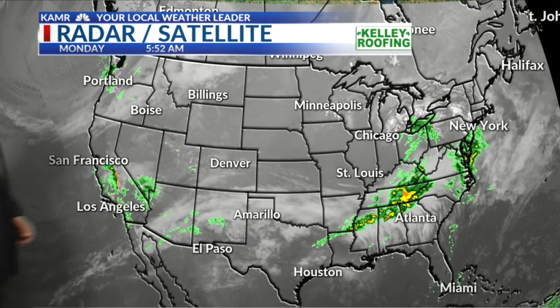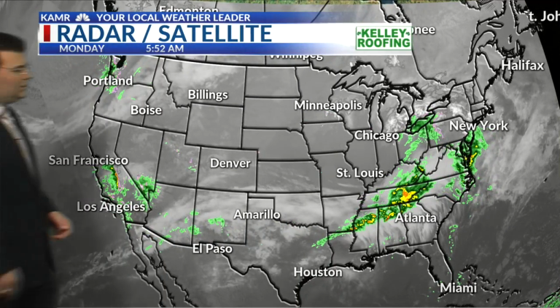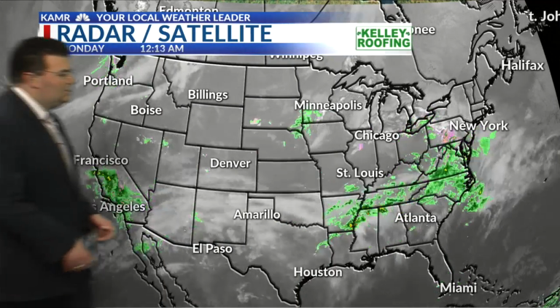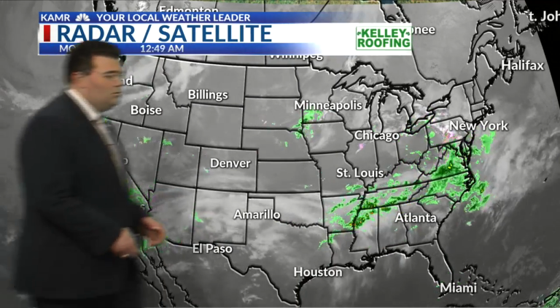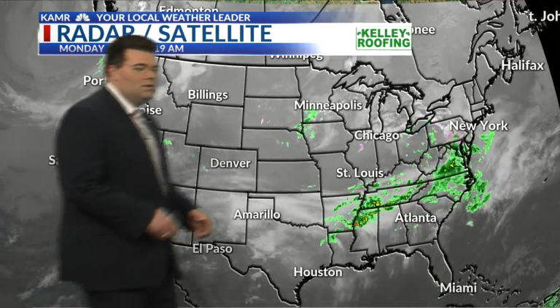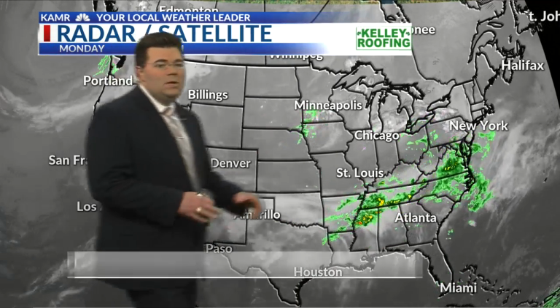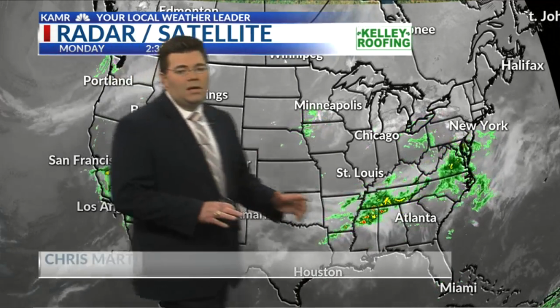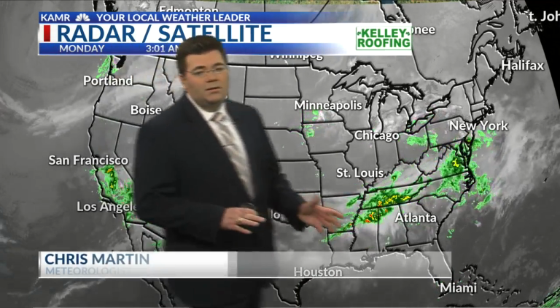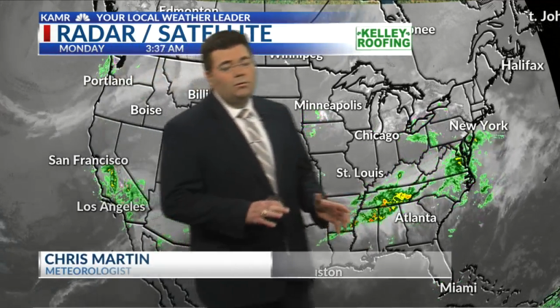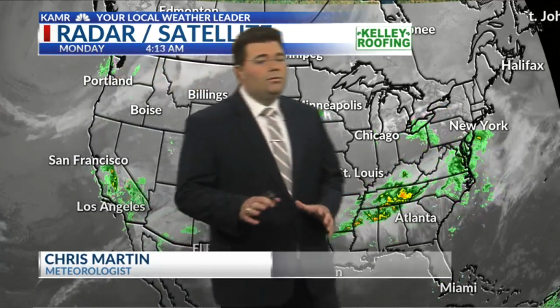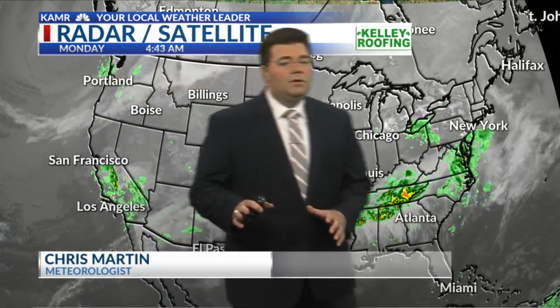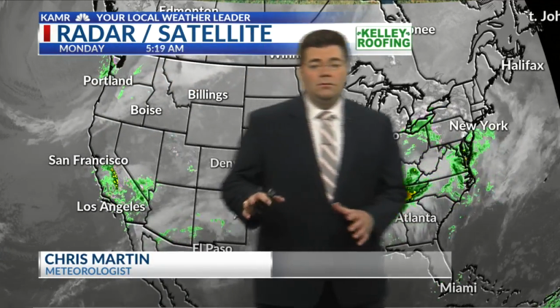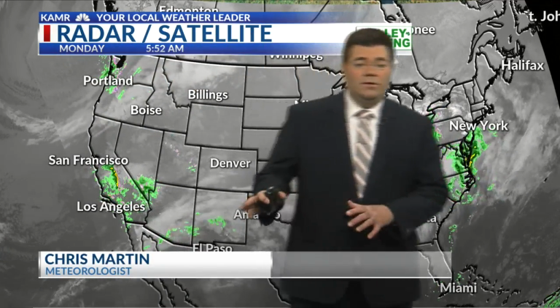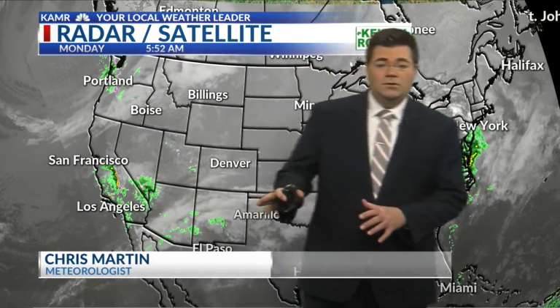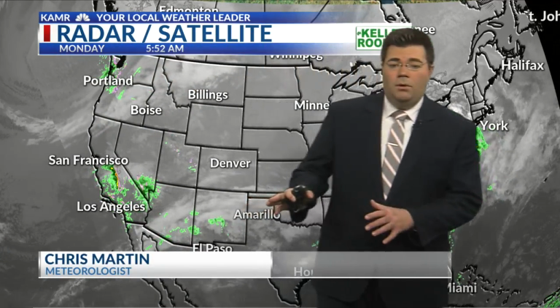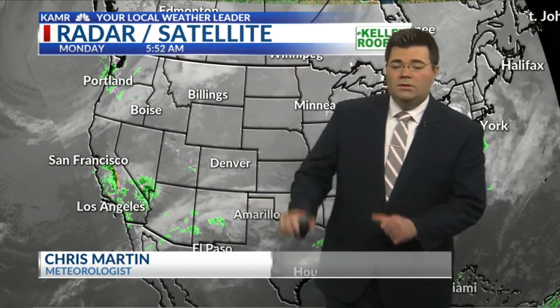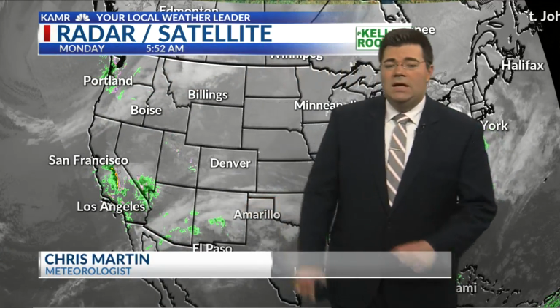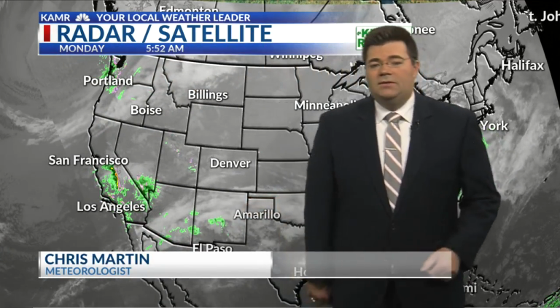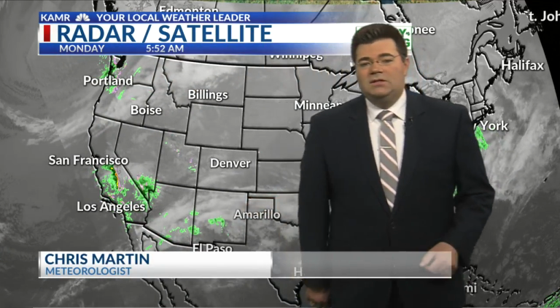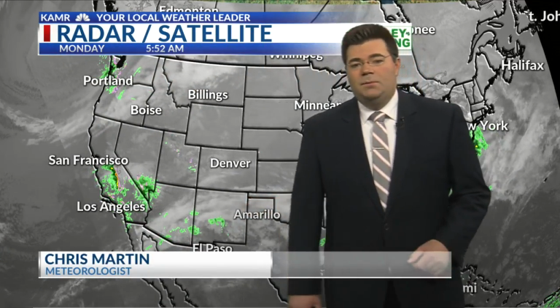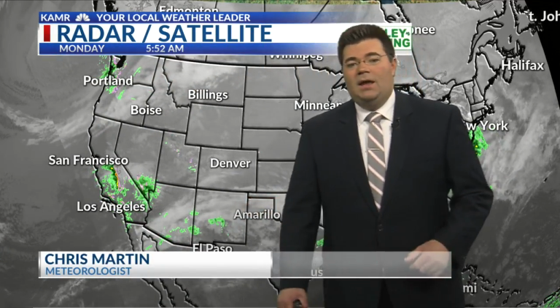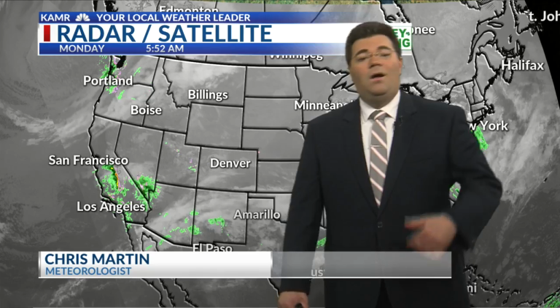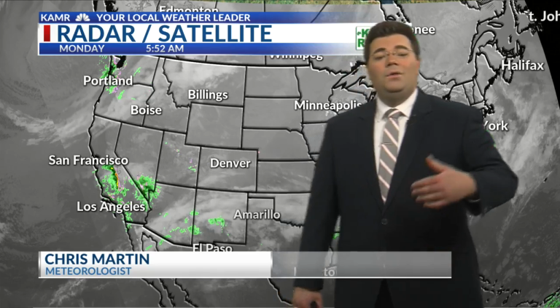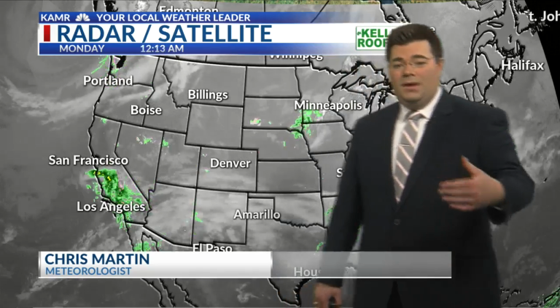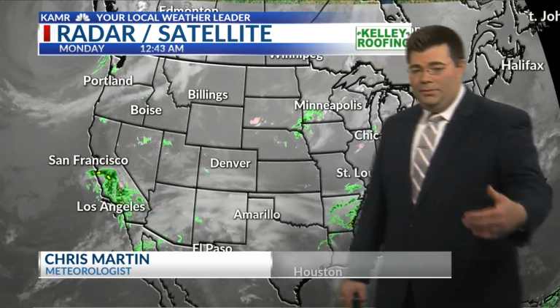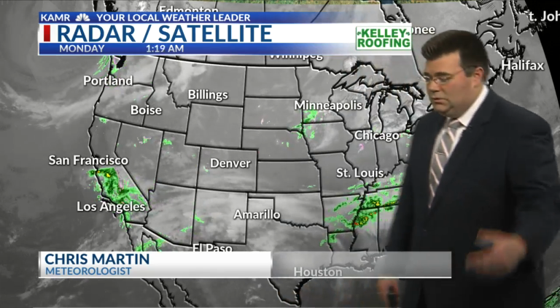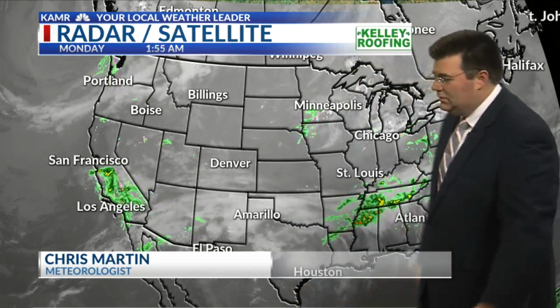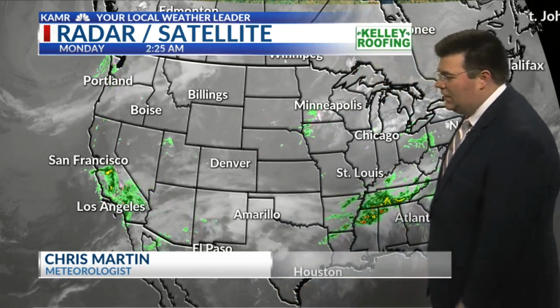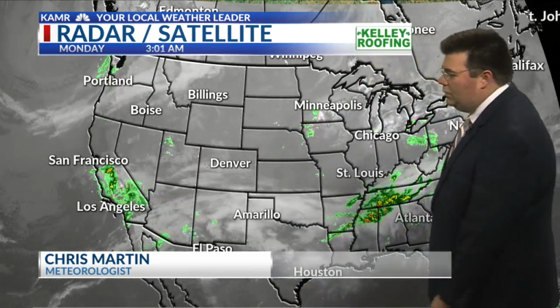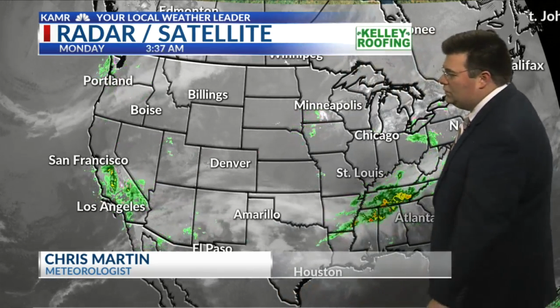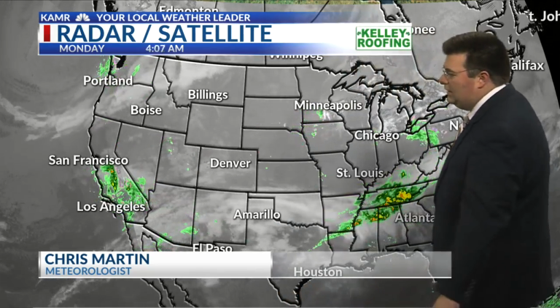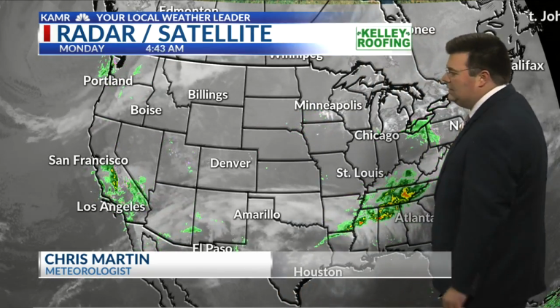The fog is continuing across mainly the northern and northeastern parts of the Texas Panhandle, all the way up into southwestern Kansas.